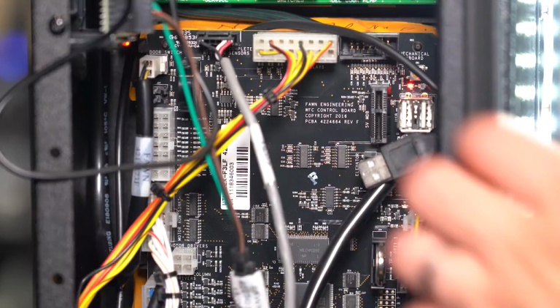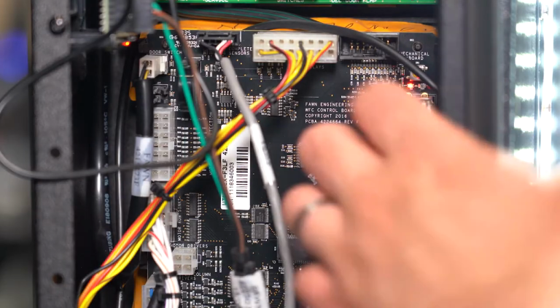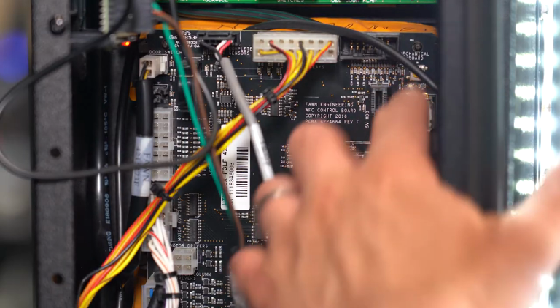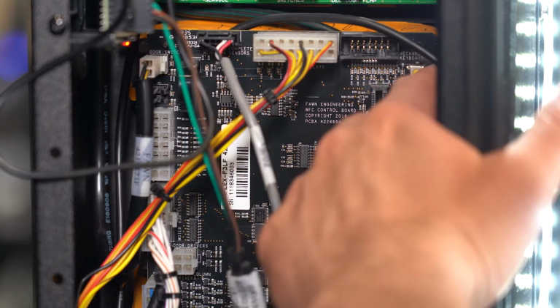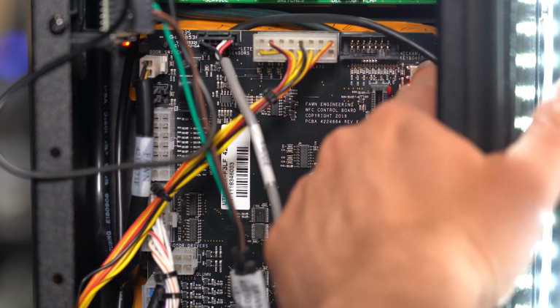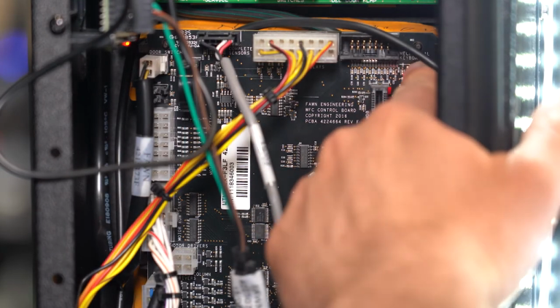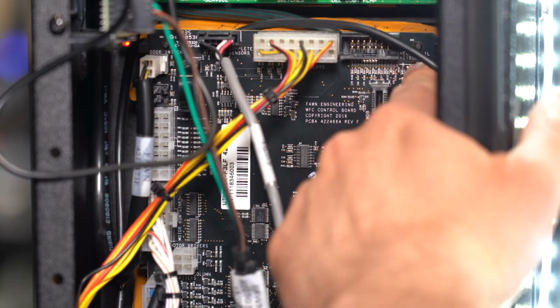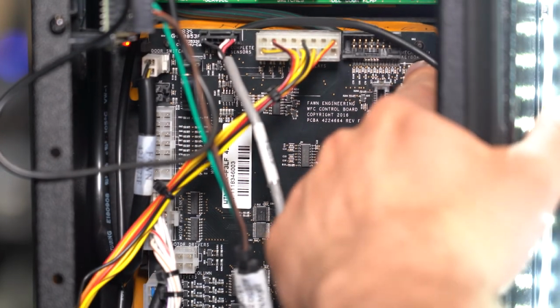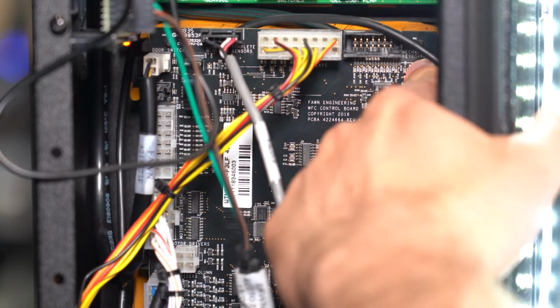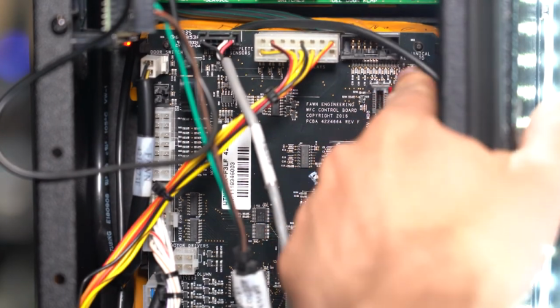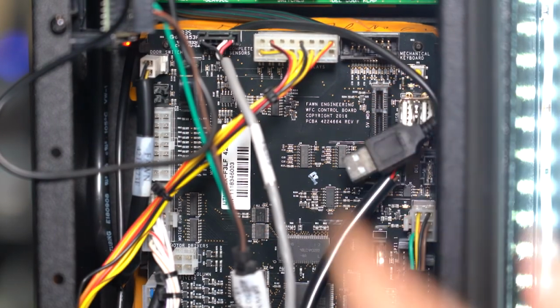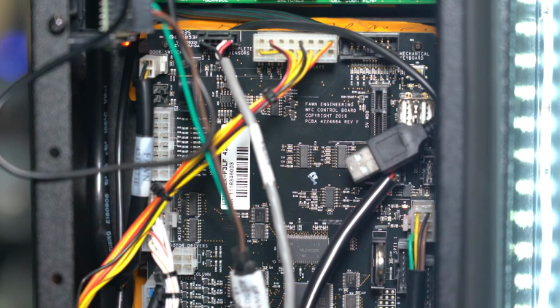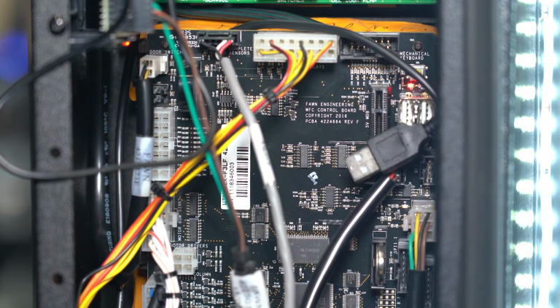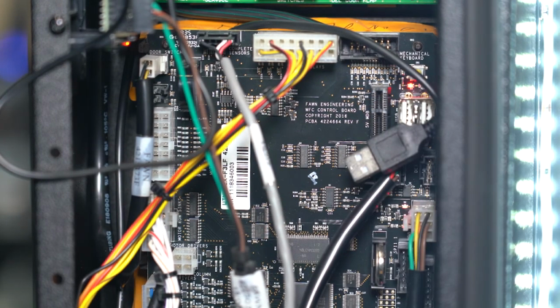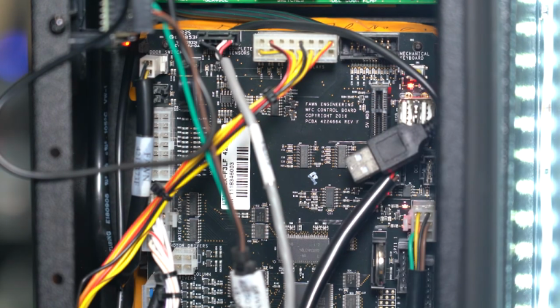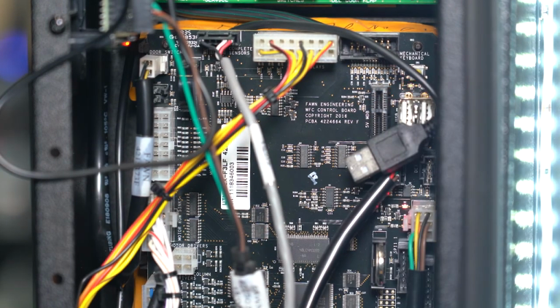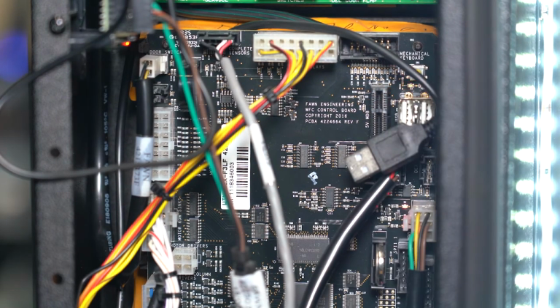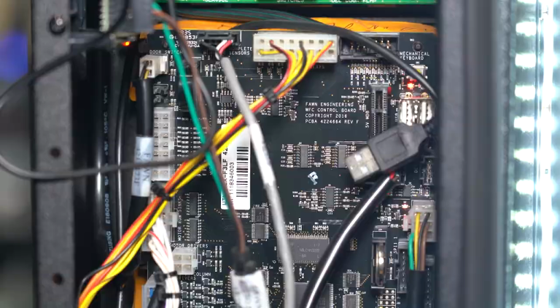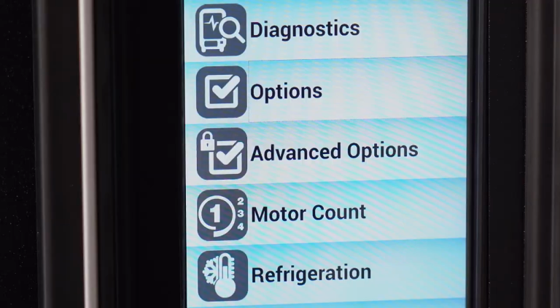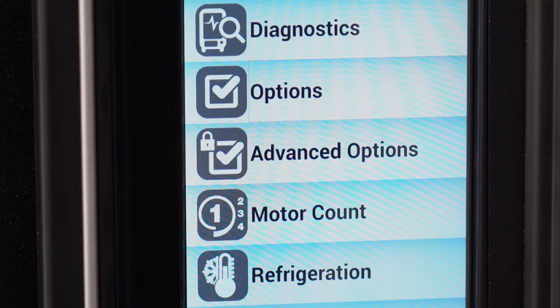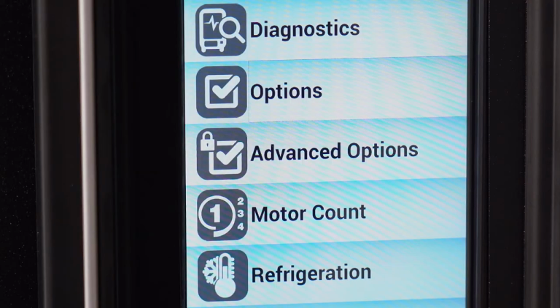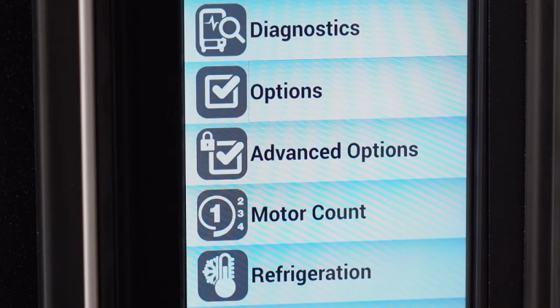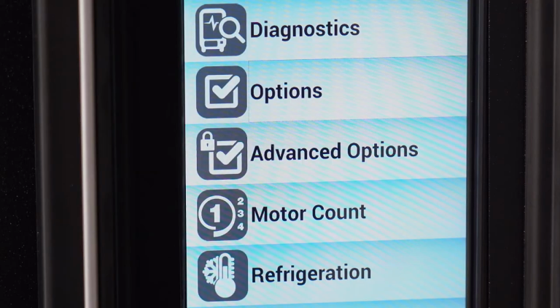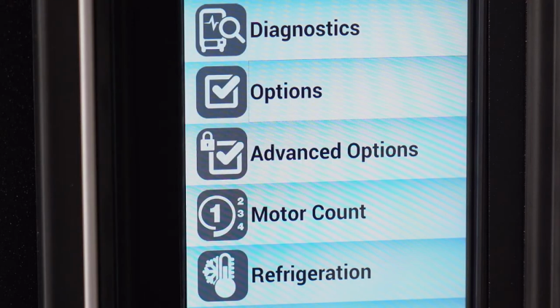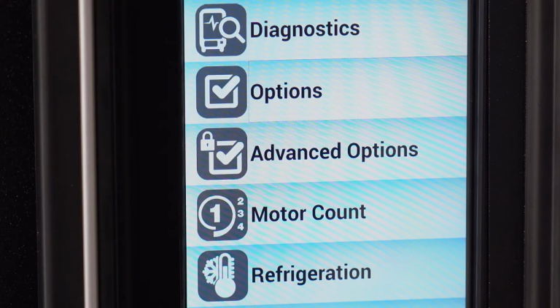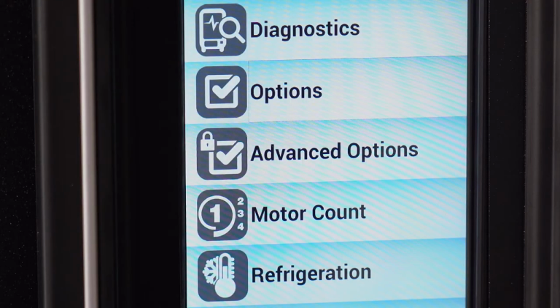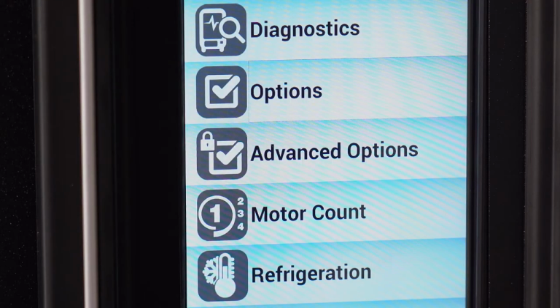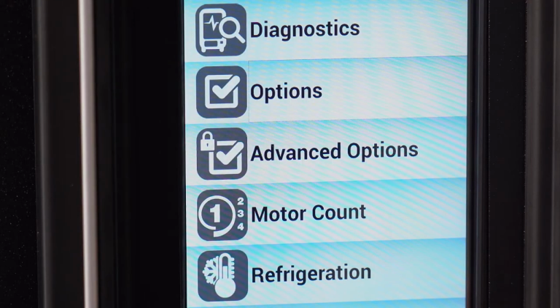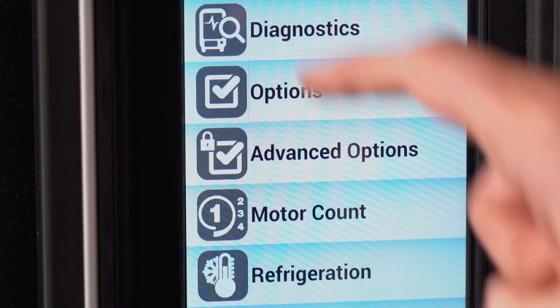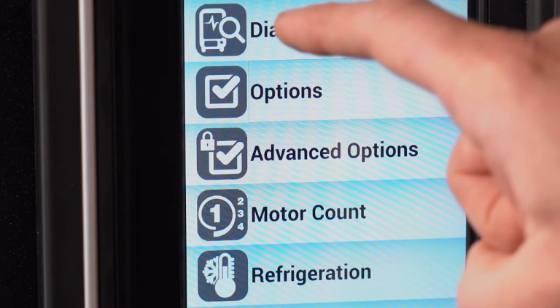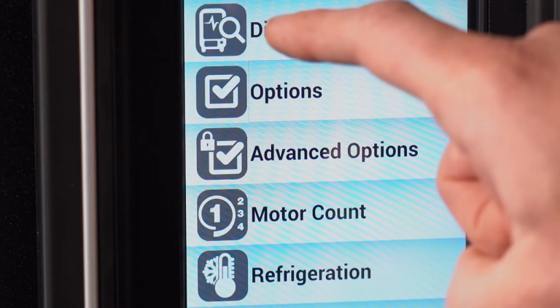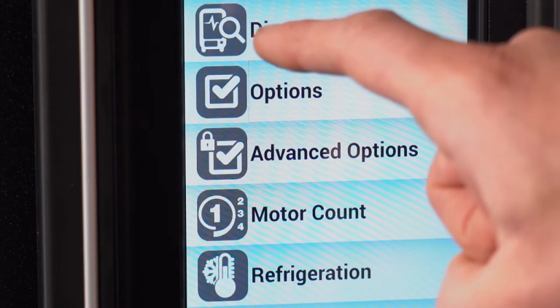Then place the machine in service mode by pressing this button. Once in service mode, select the options menu here.